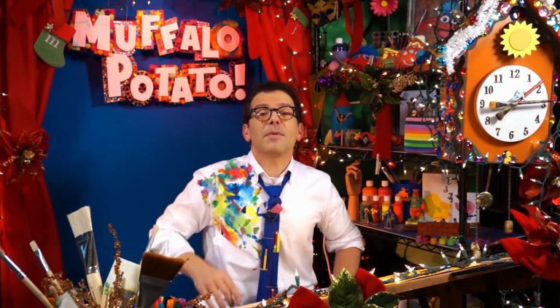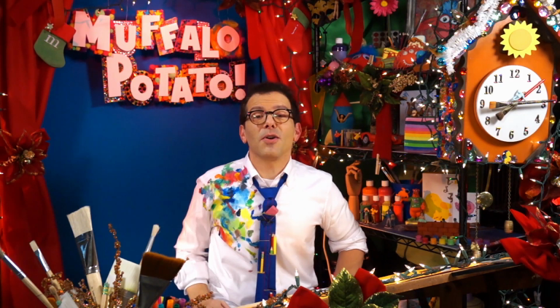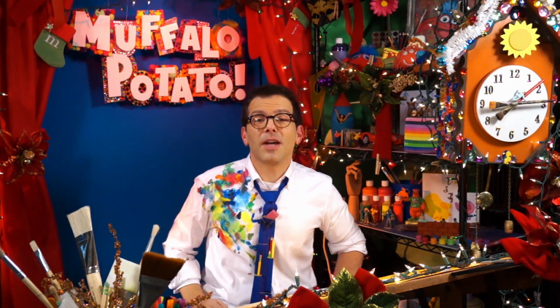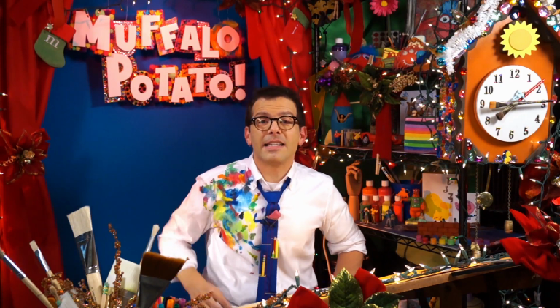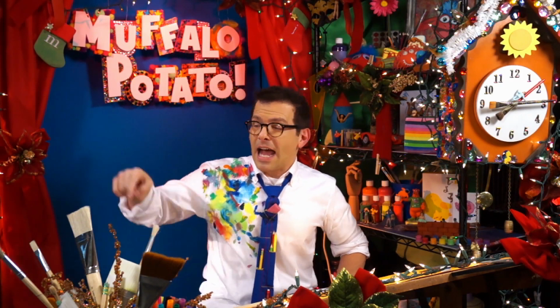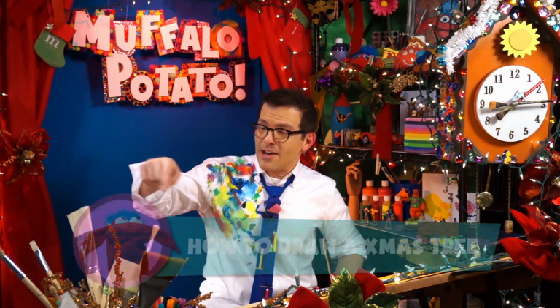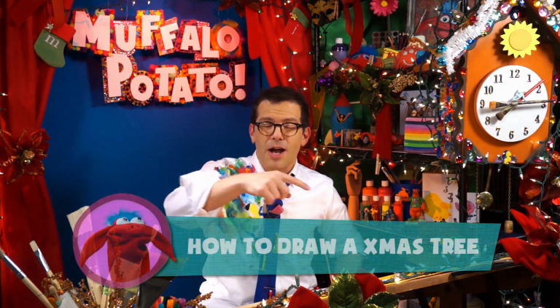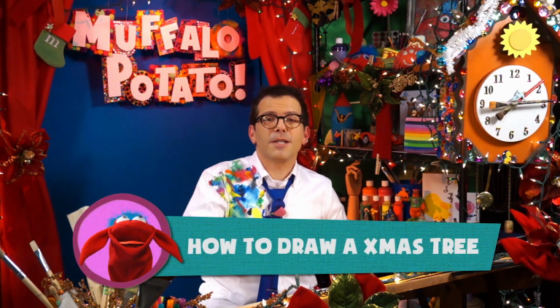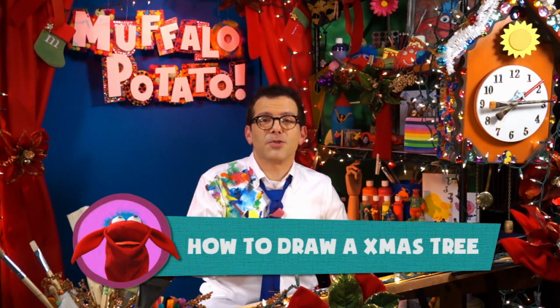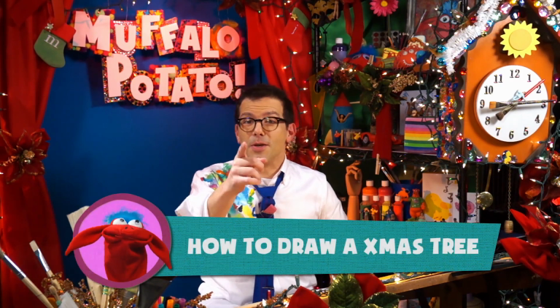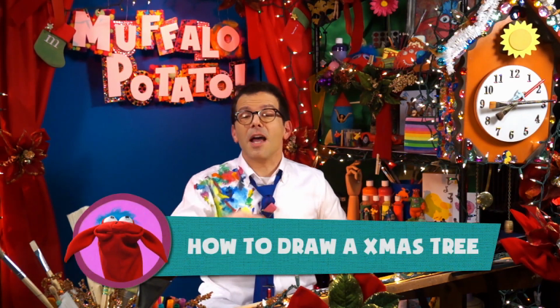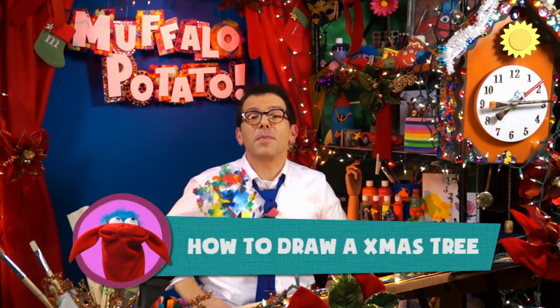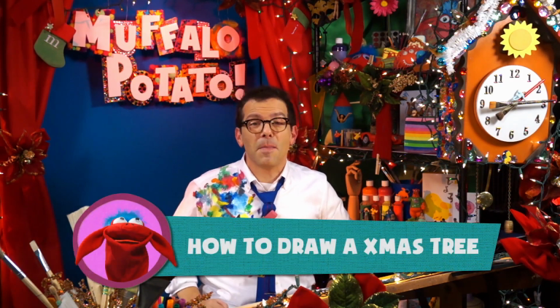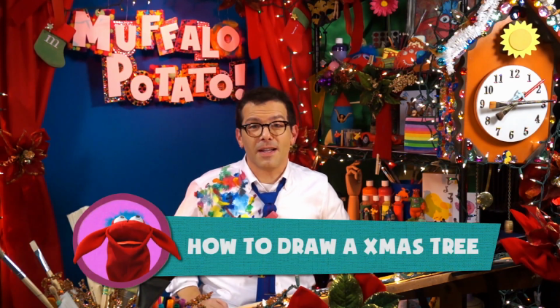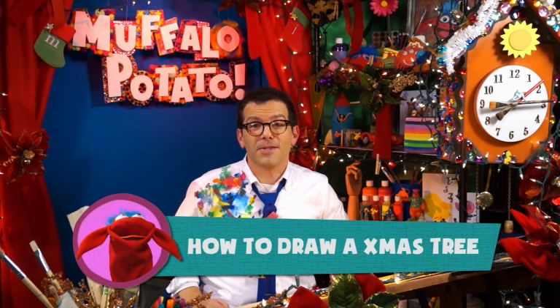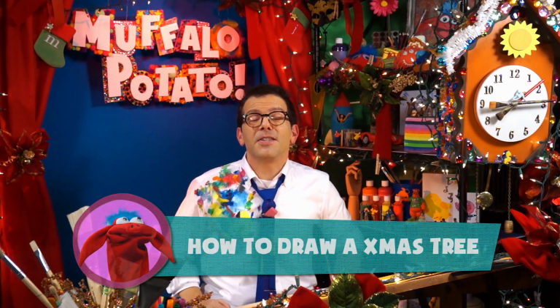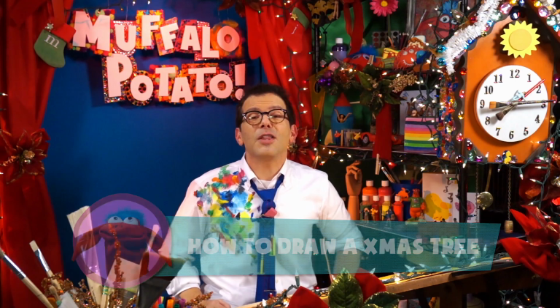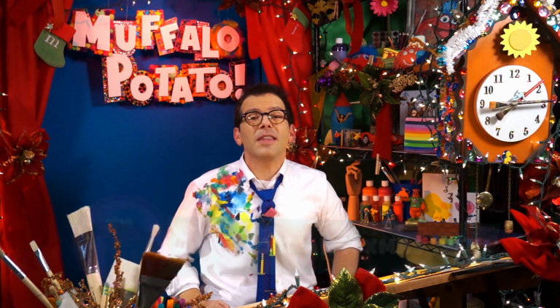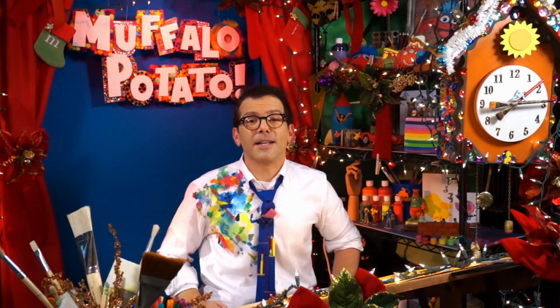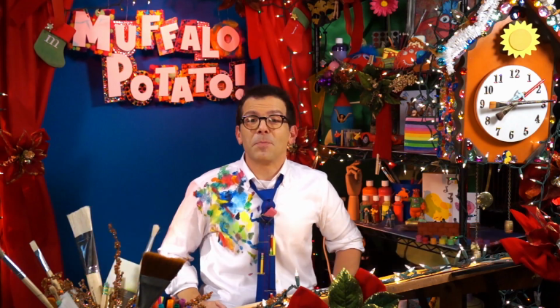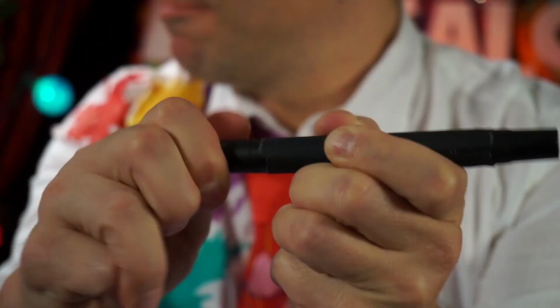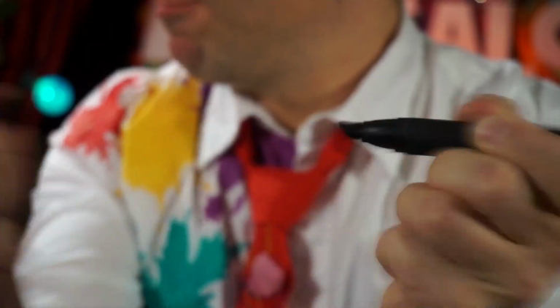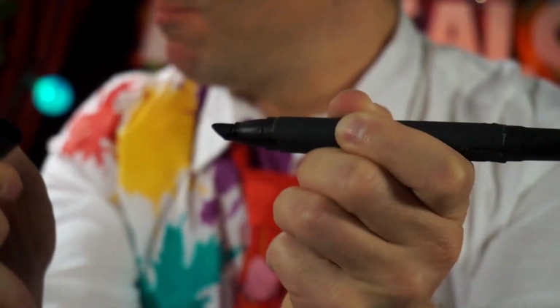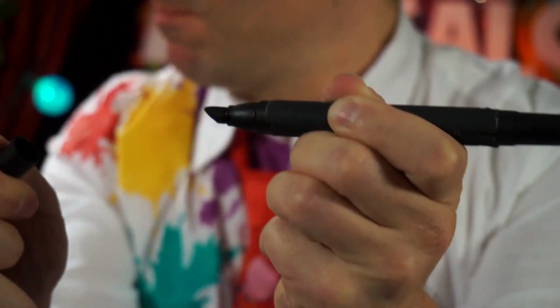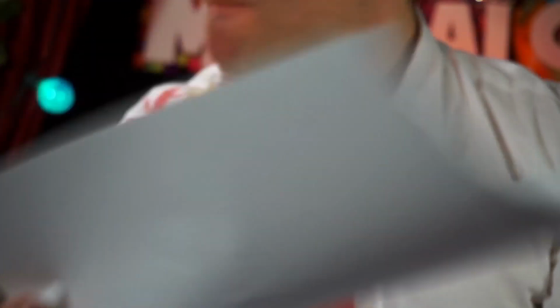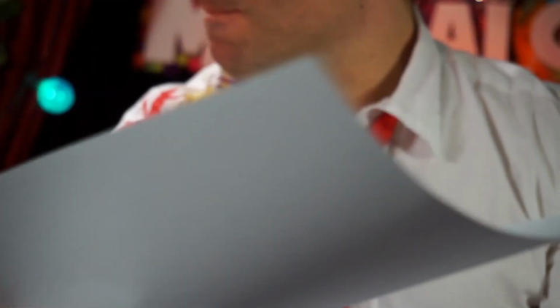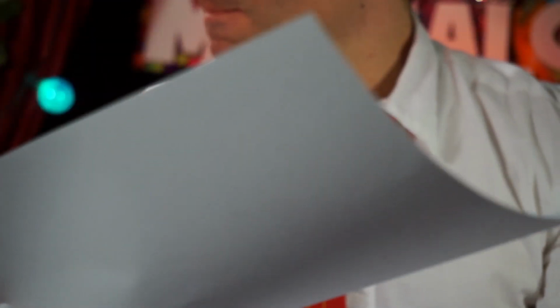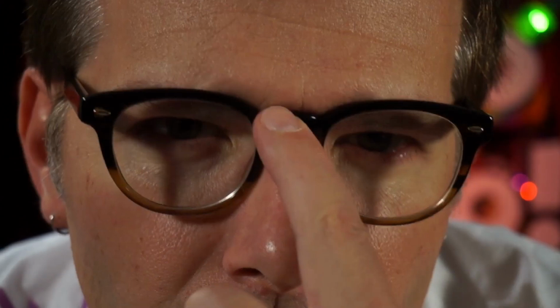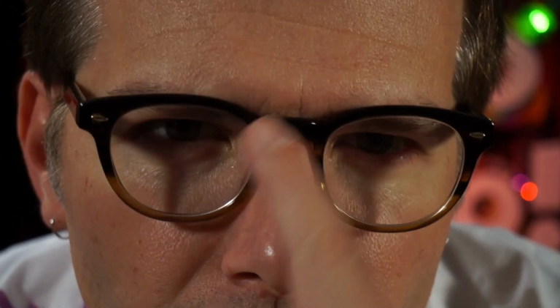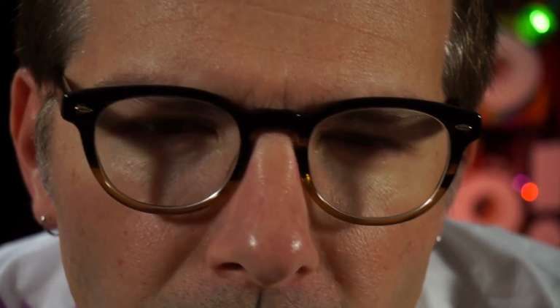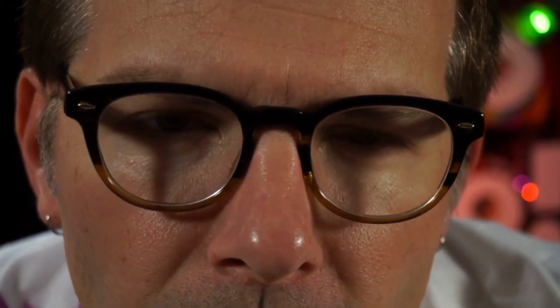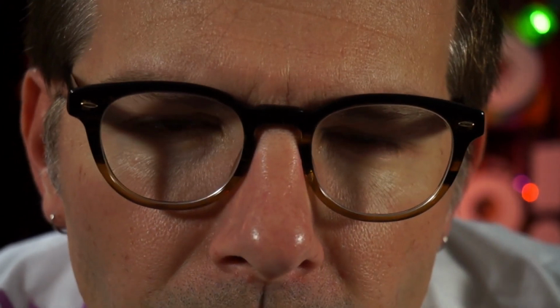Today I'm going to show you guys how to draw a Christmas tree using nothing but numbers and letters. So you need three things: you need a pen, you need a piece of paper, and you need to watch me.